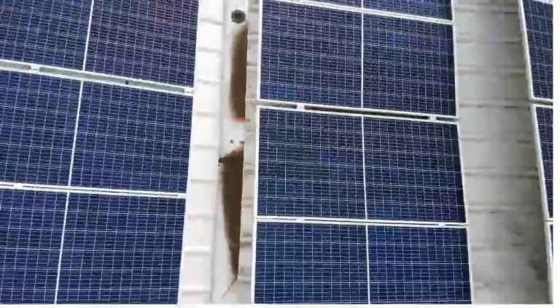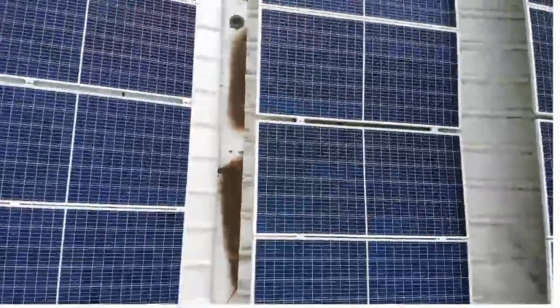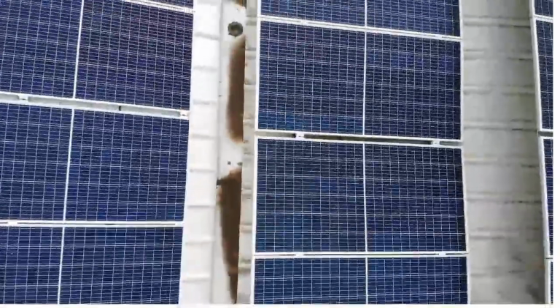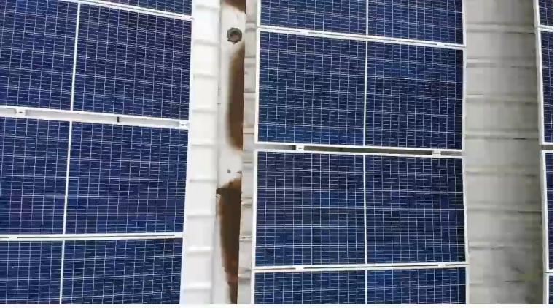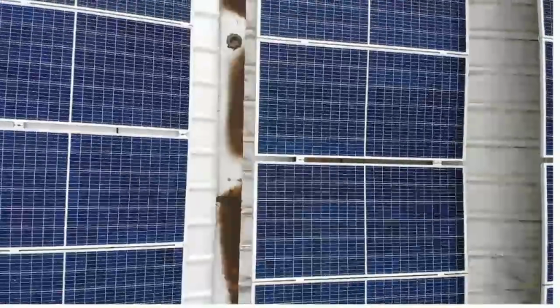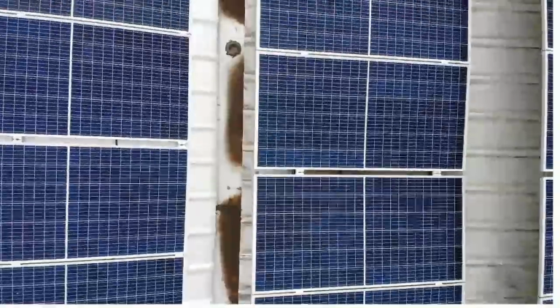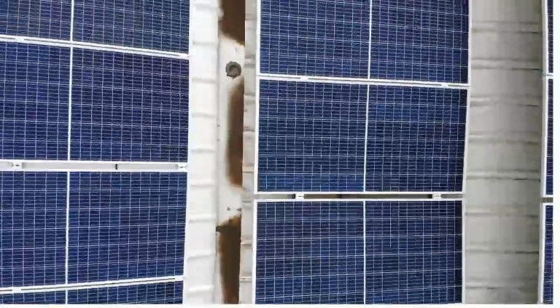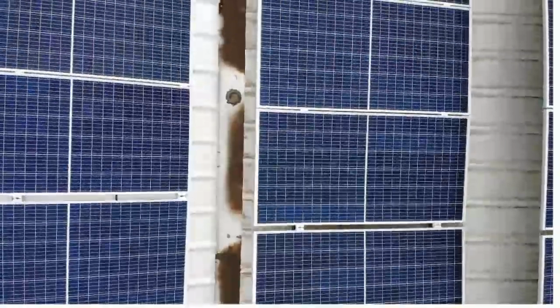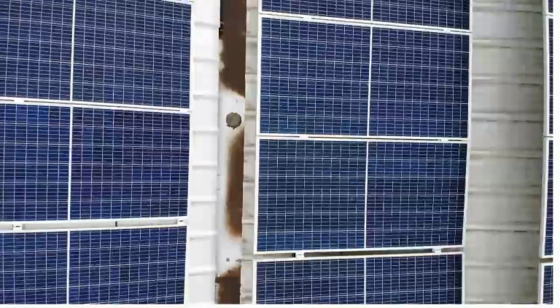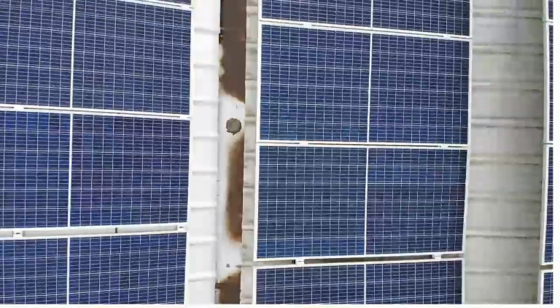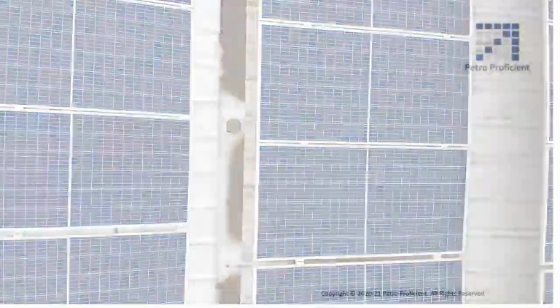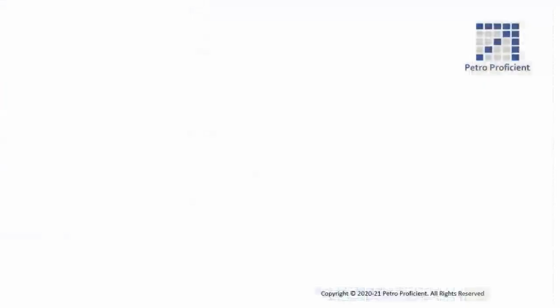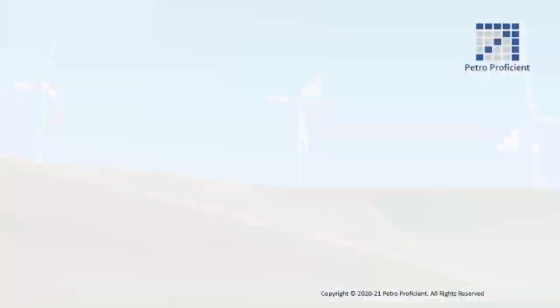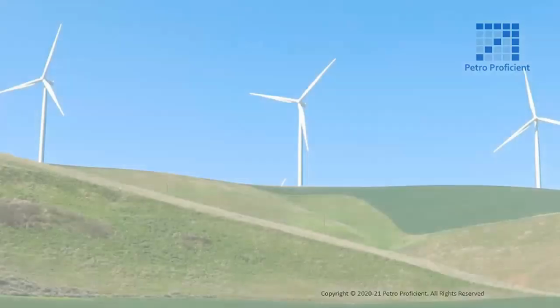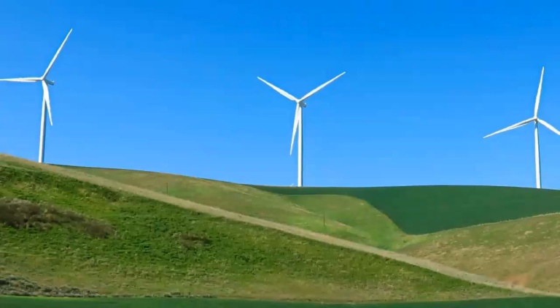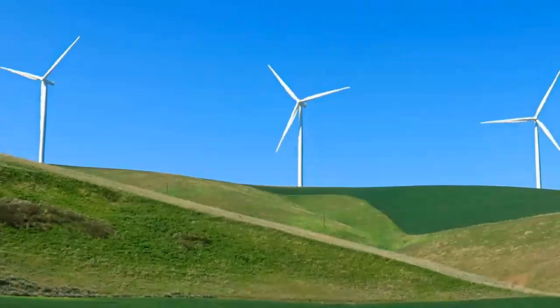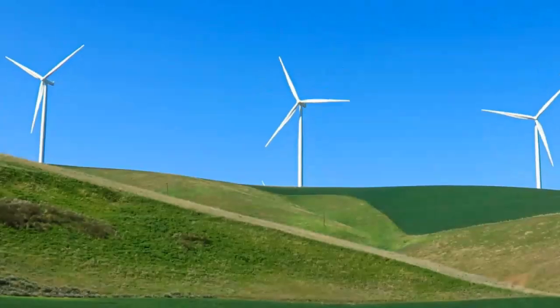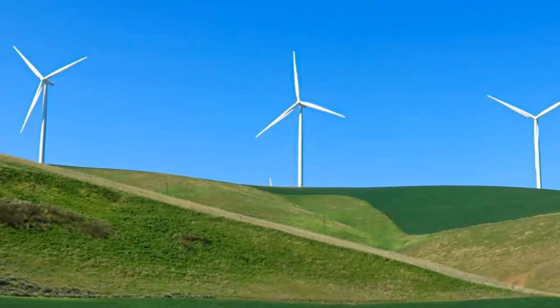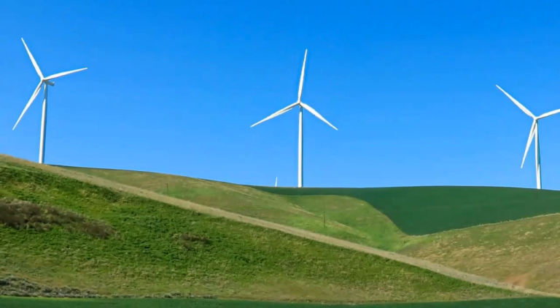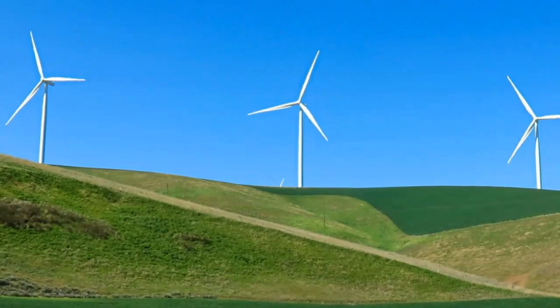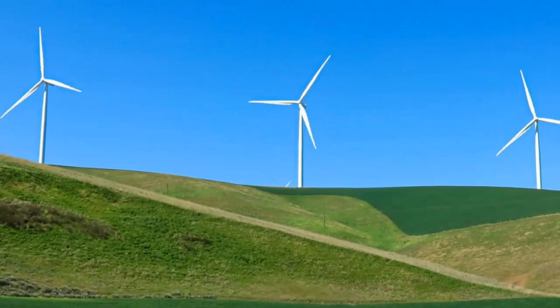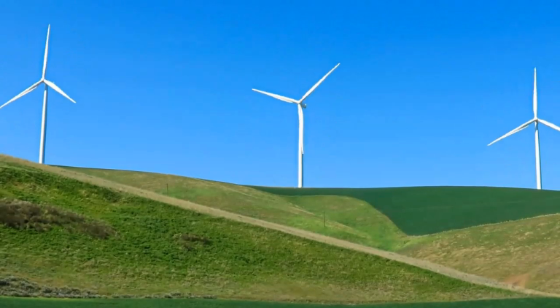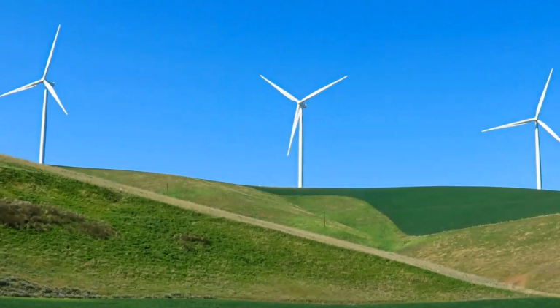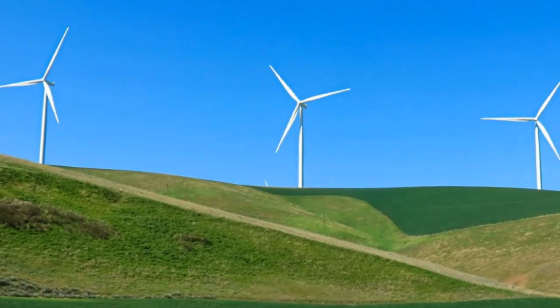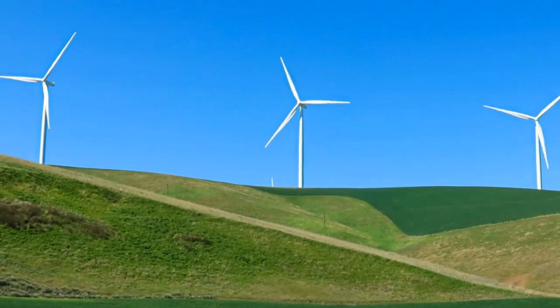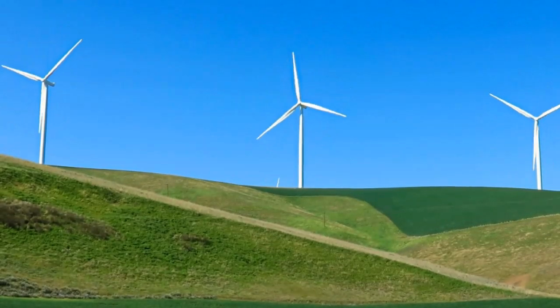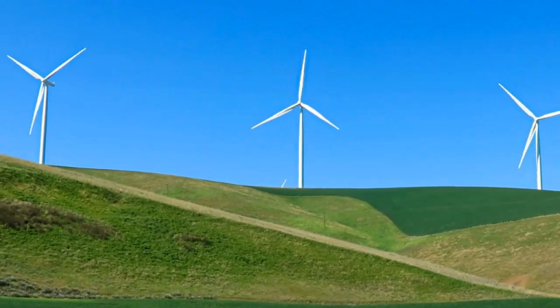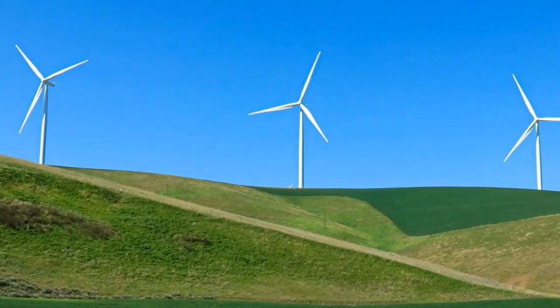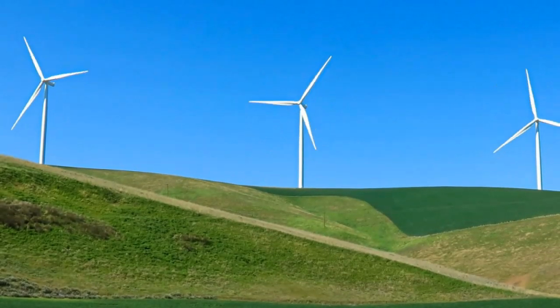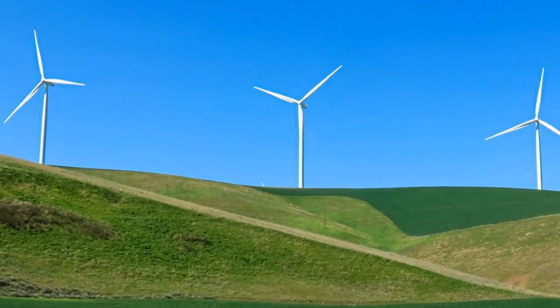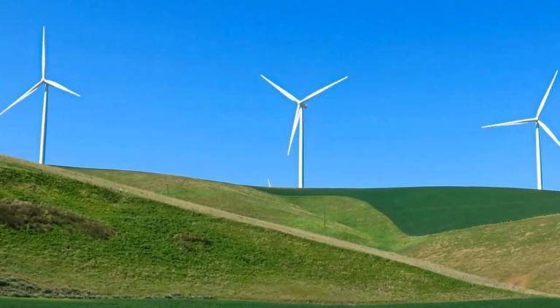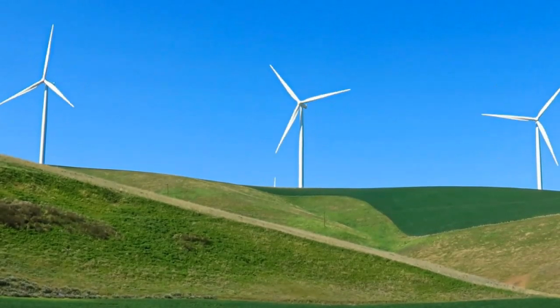The world is moving towards solar and wind as renewable sources of energy, but that is not going to solve the problem.